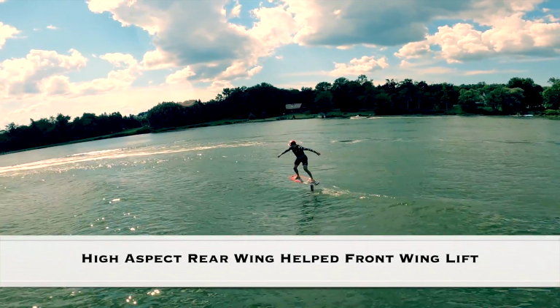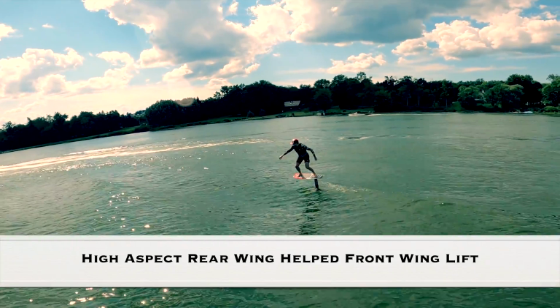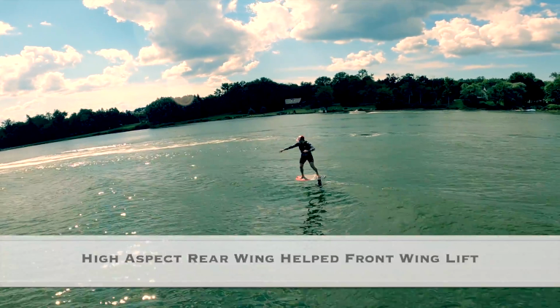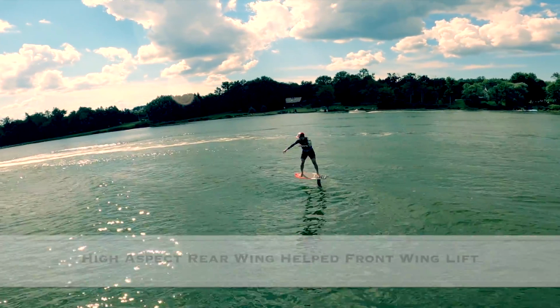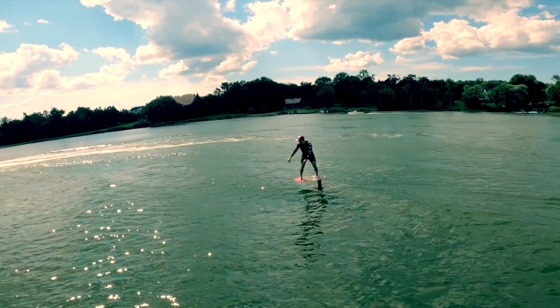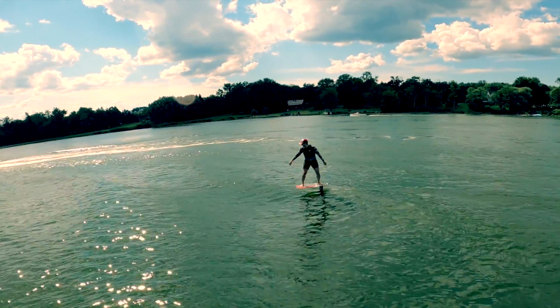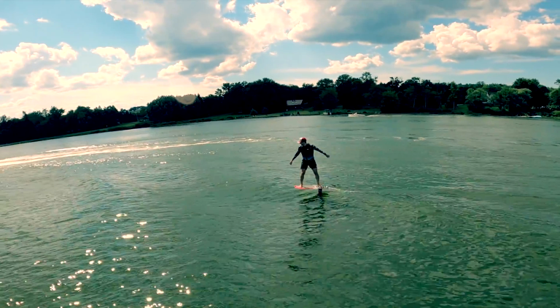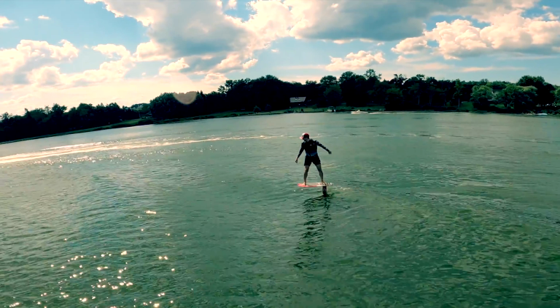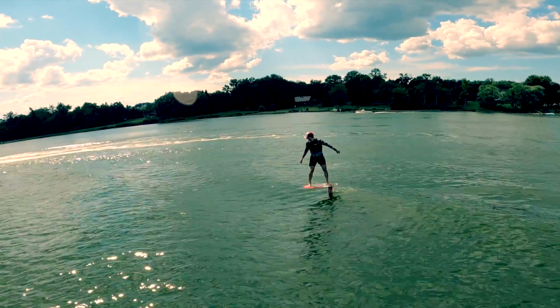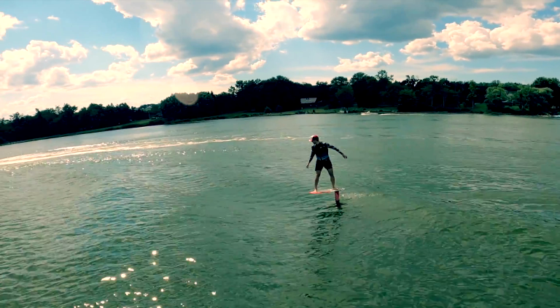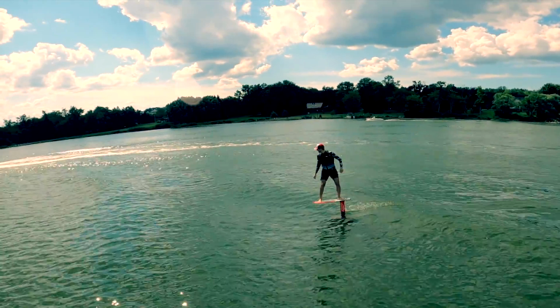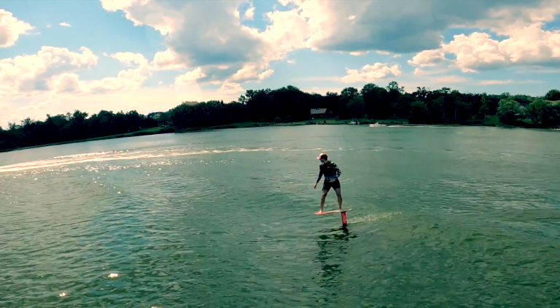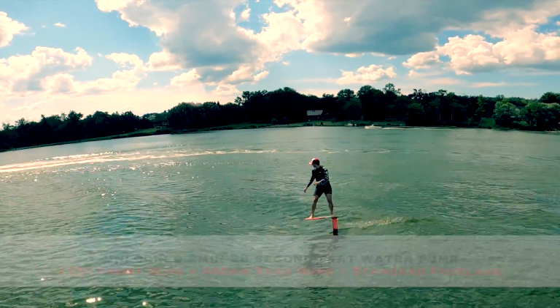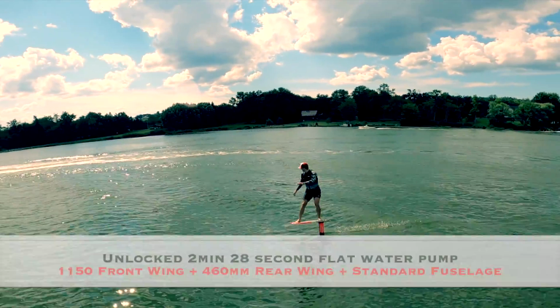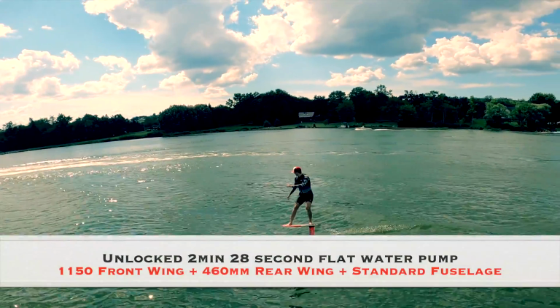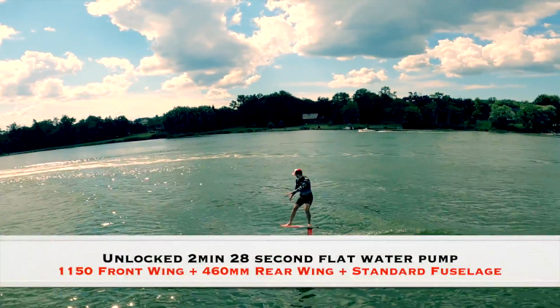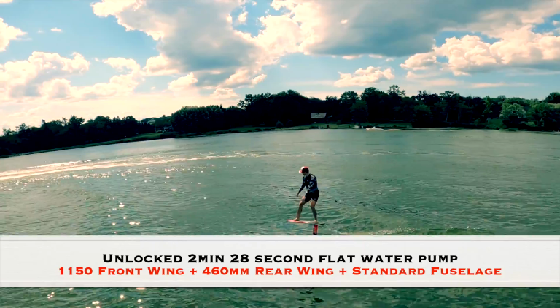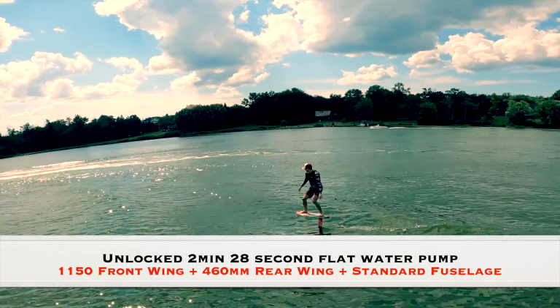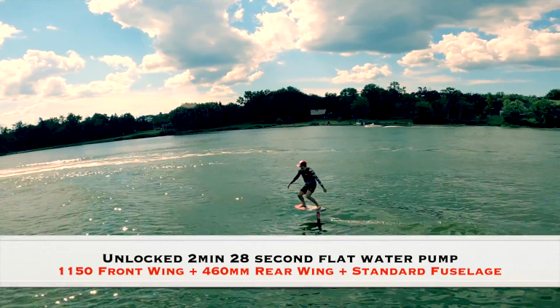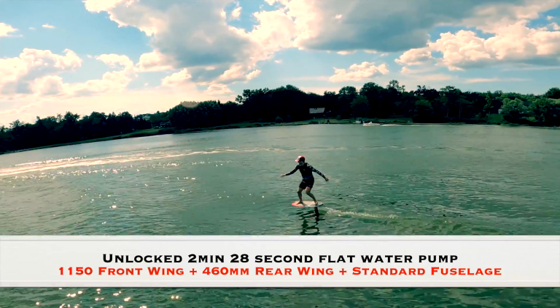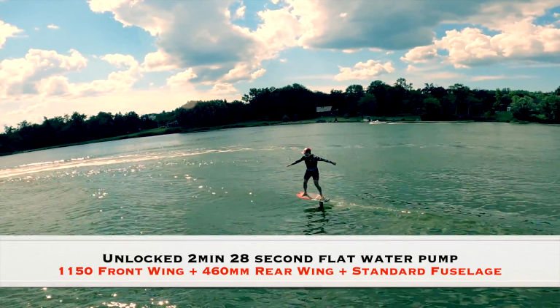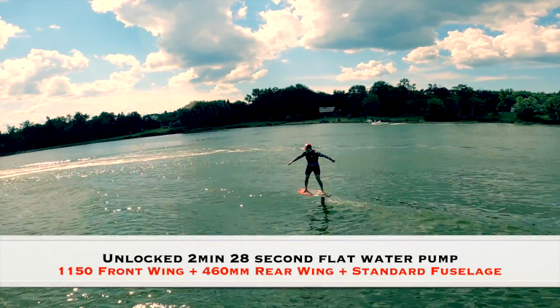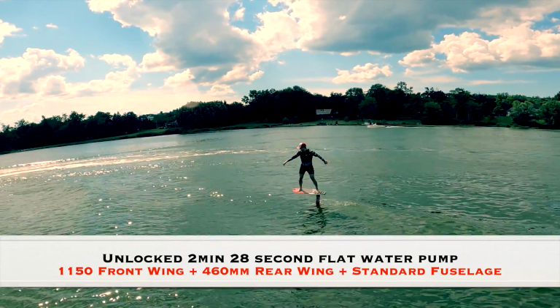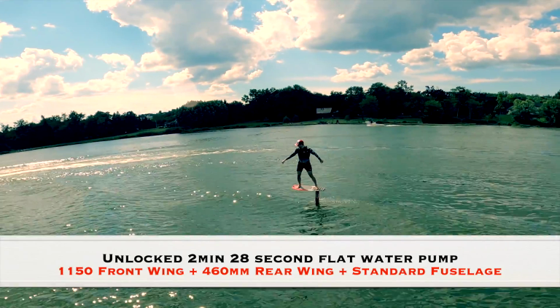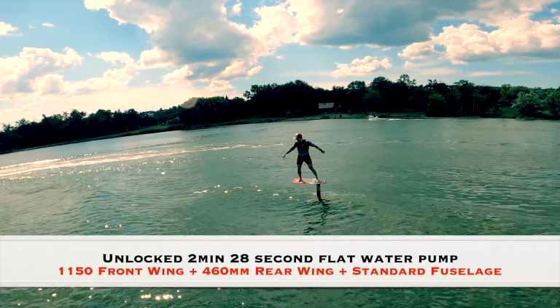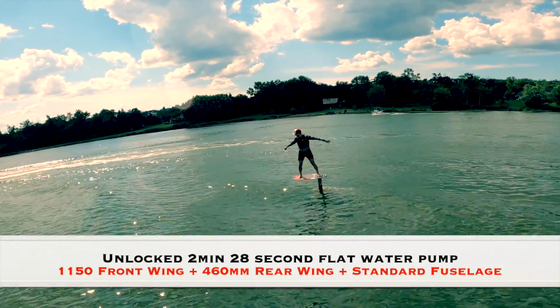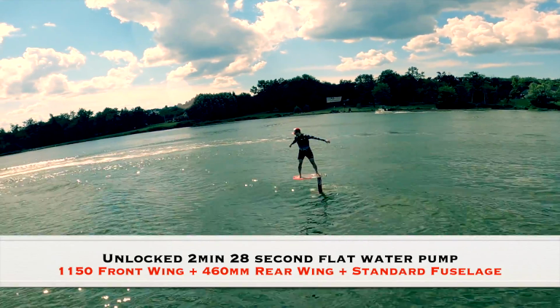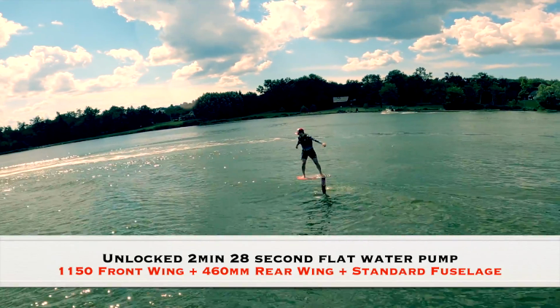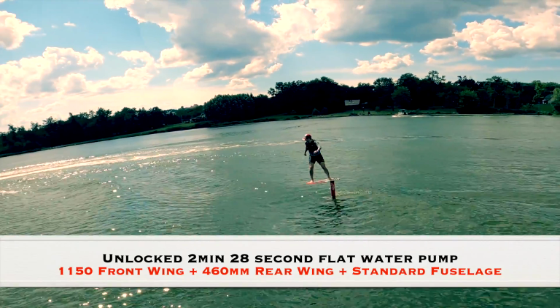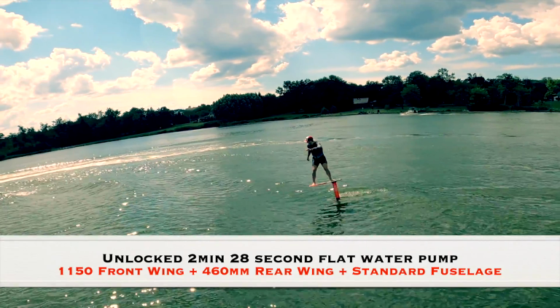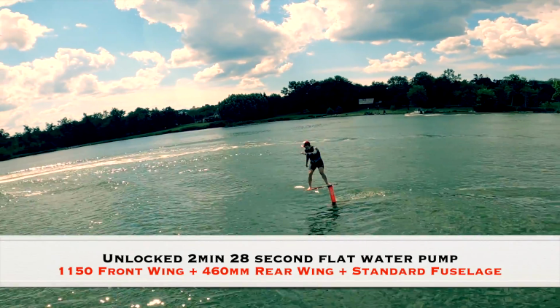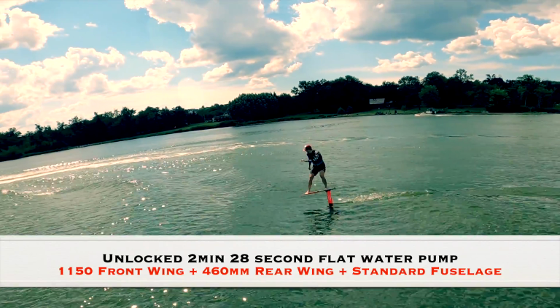Ultimately, the combination of these two added 36 seconds to my longest pump and becomes my new favourite for pumping duration.